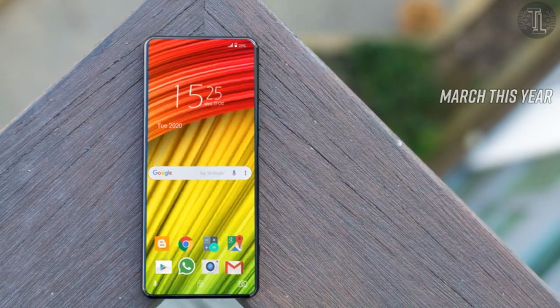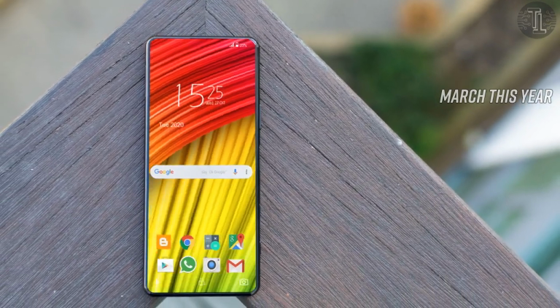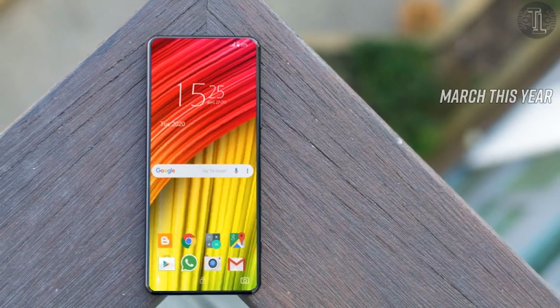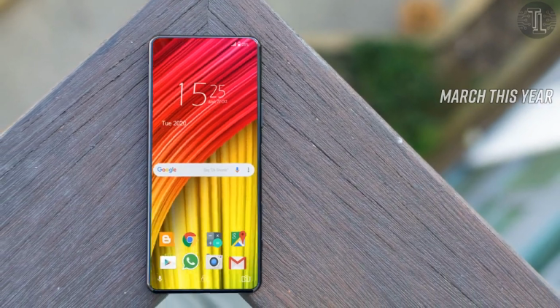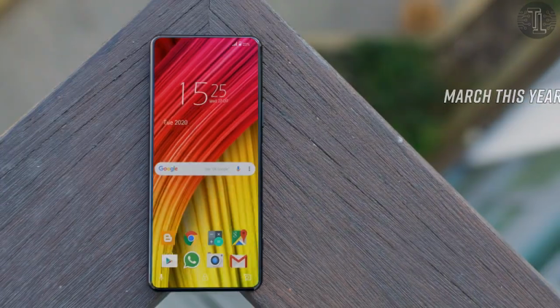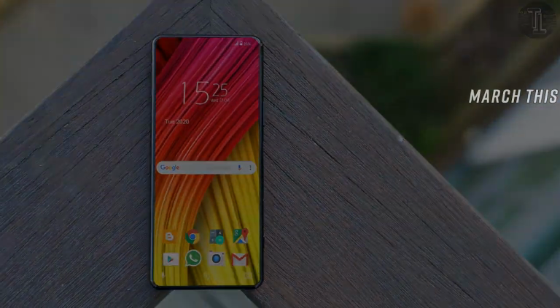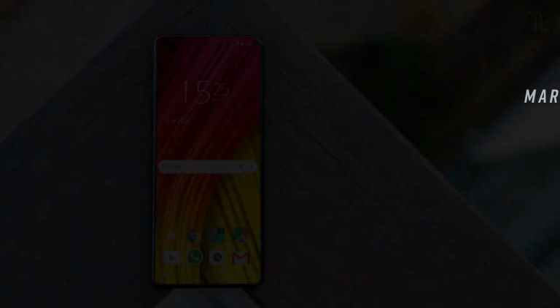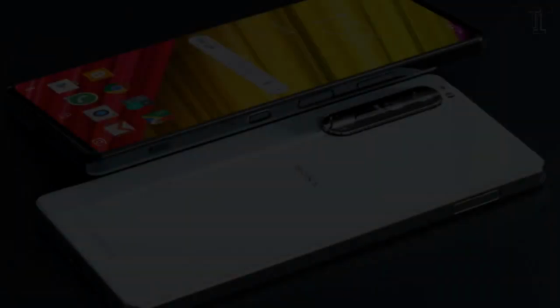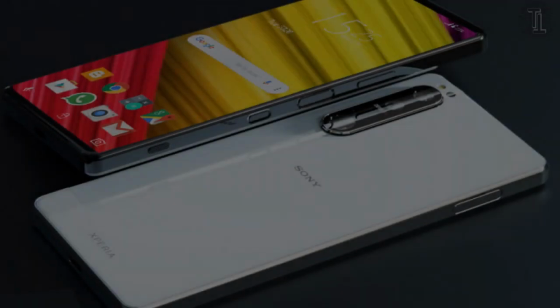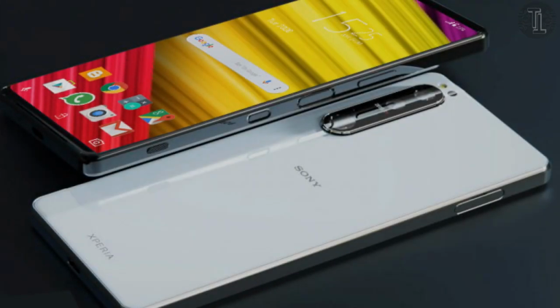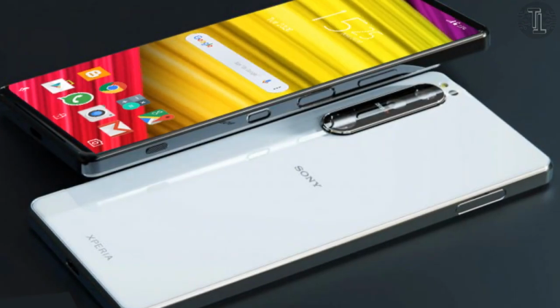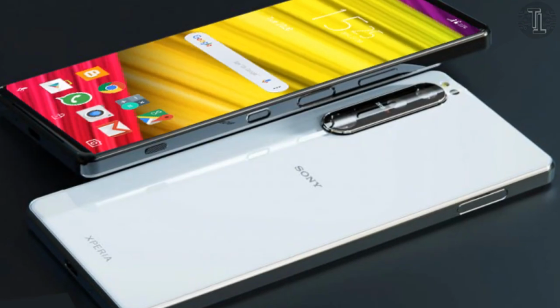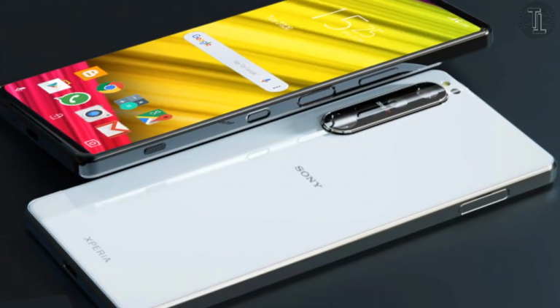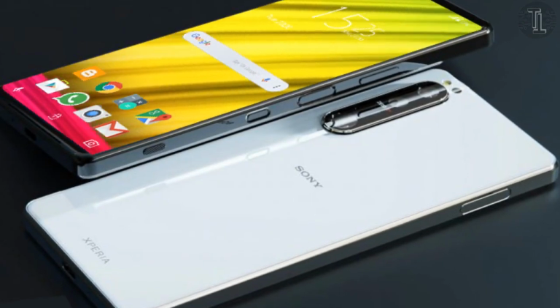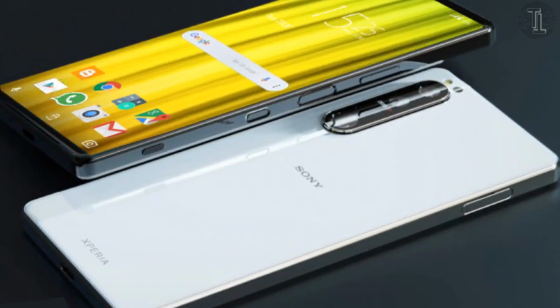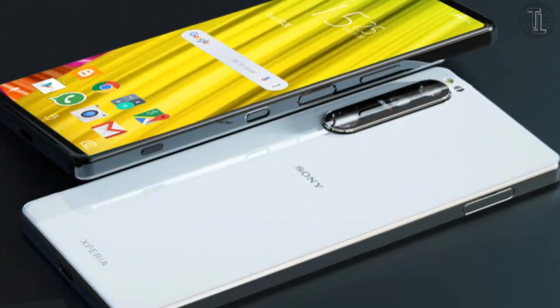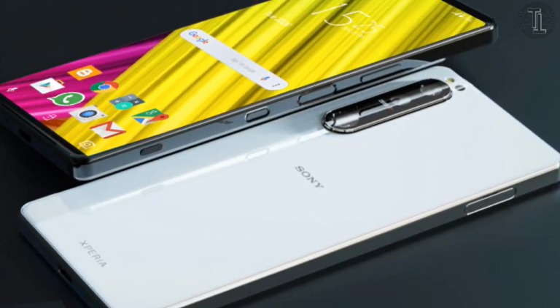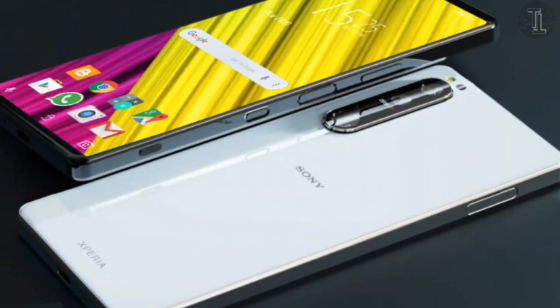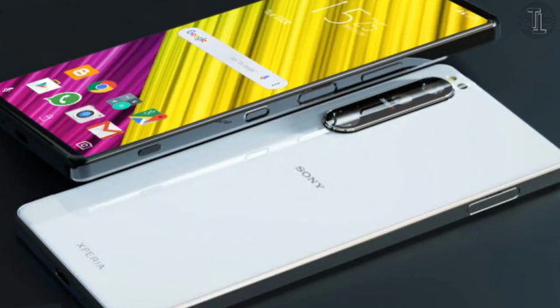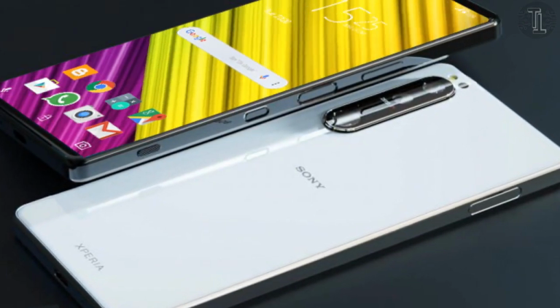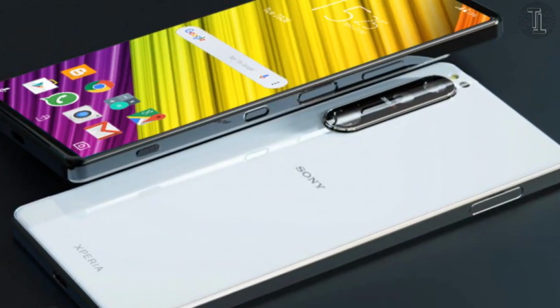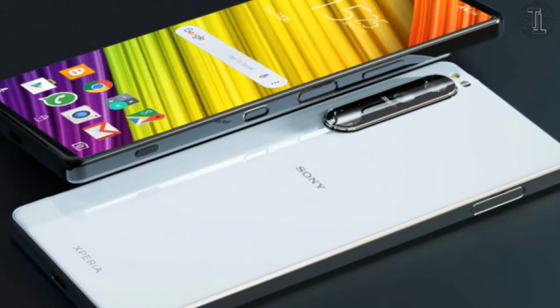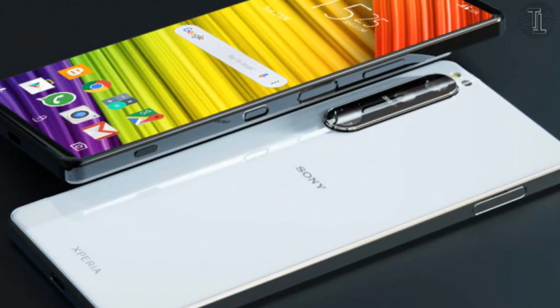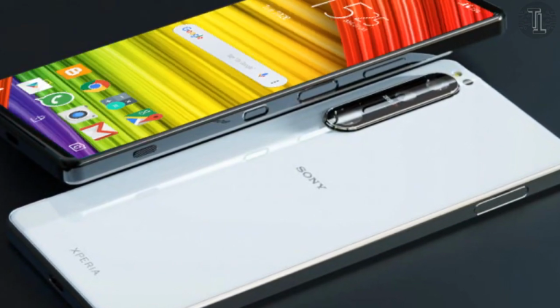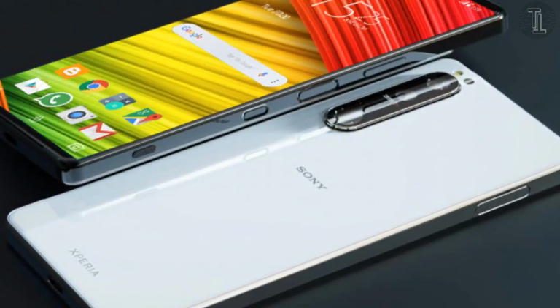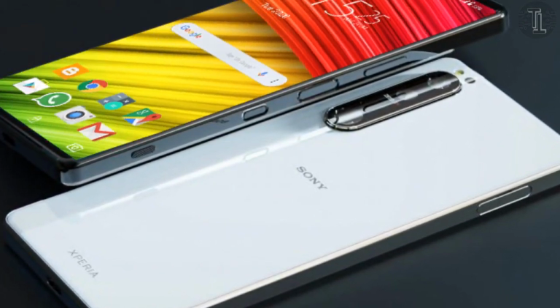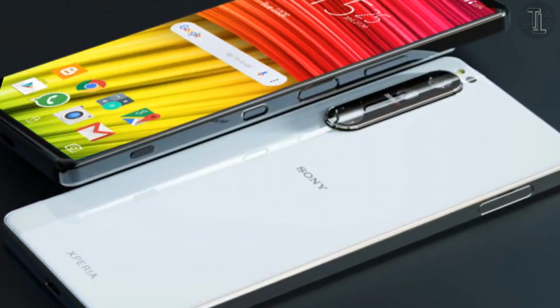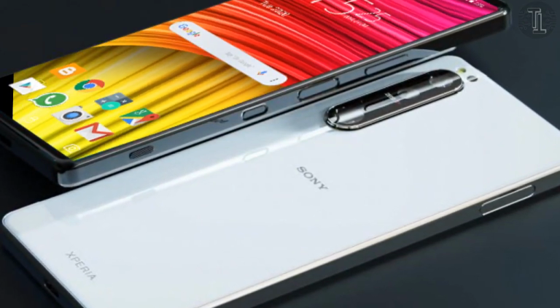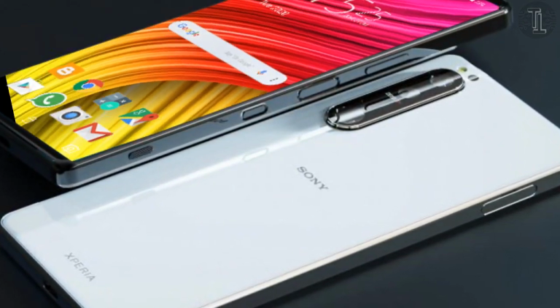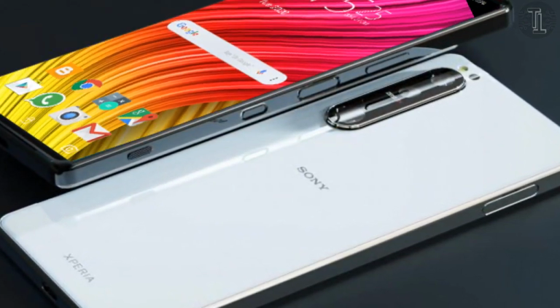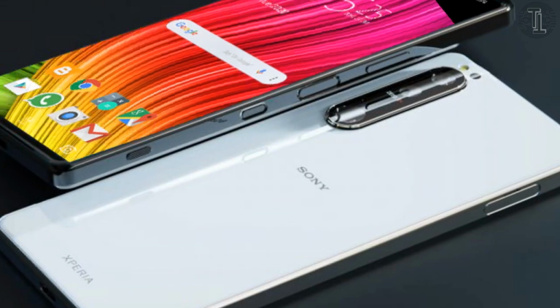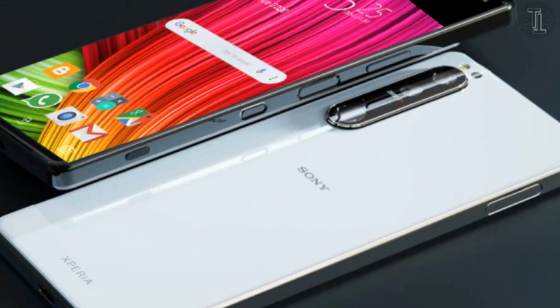The price of the smartphone is not officially disclosed. These are some awesome details about the Sony Xperia 1 Mark III 2021.